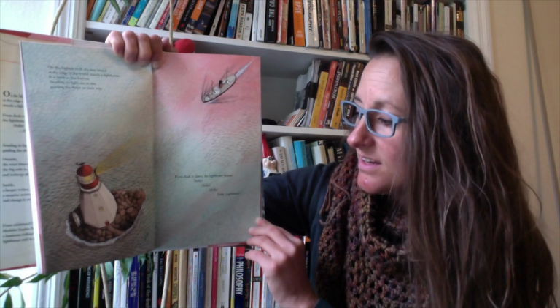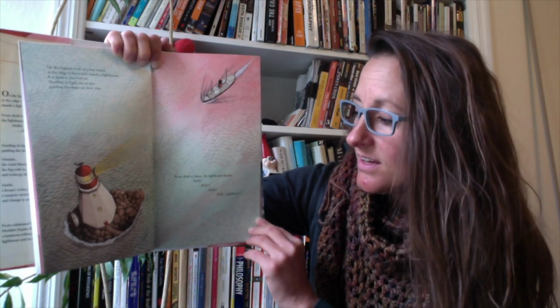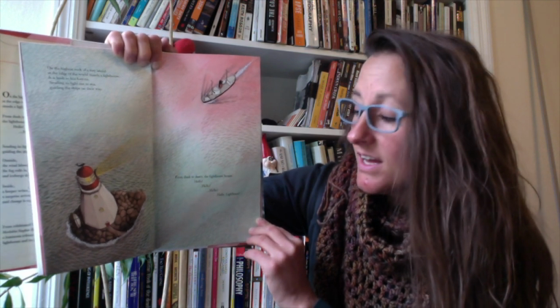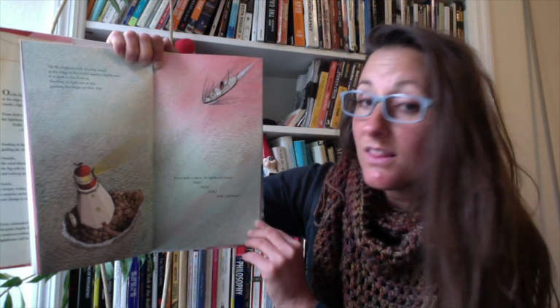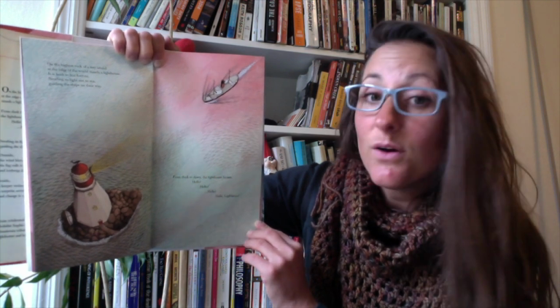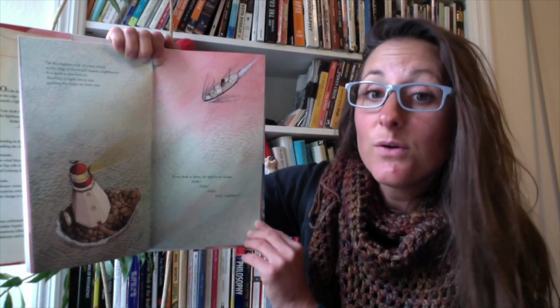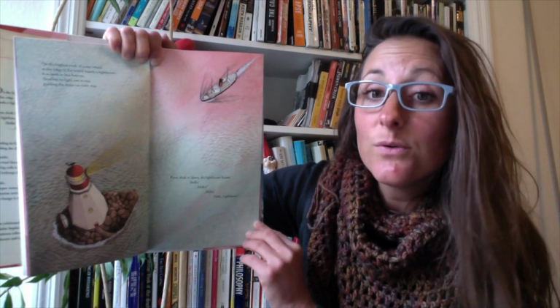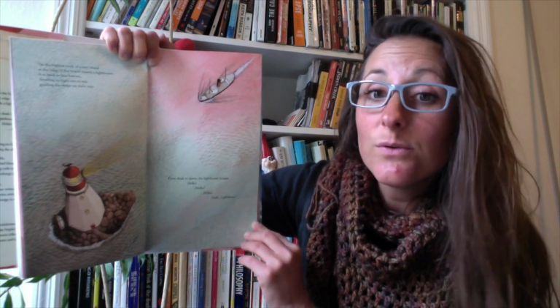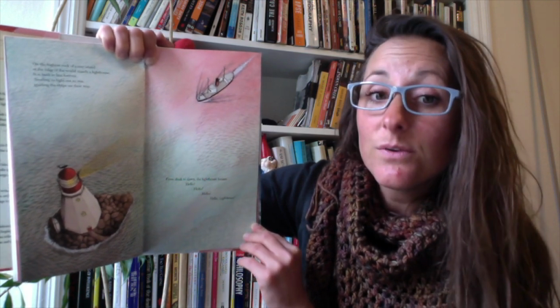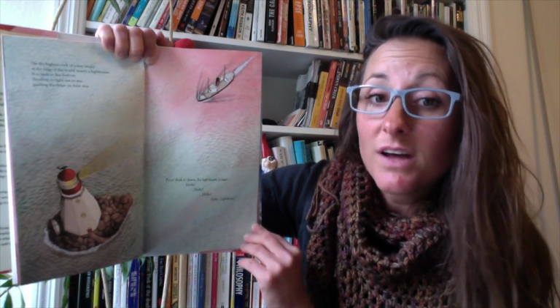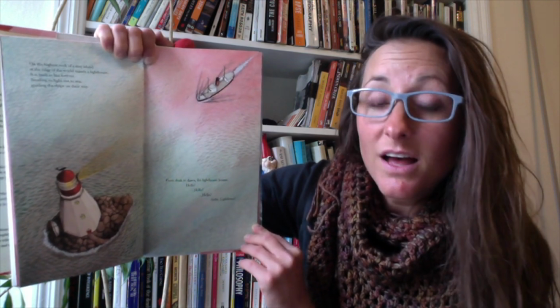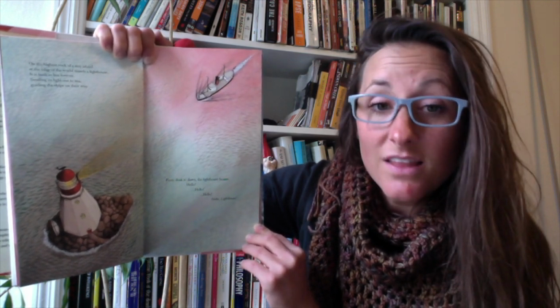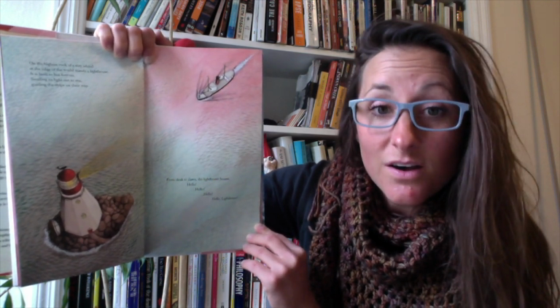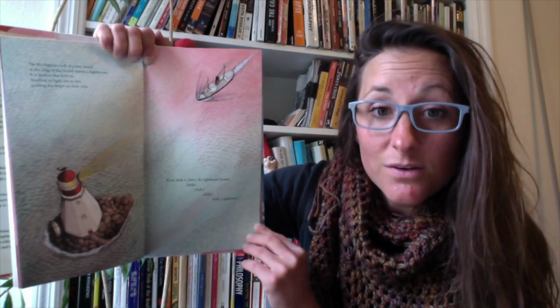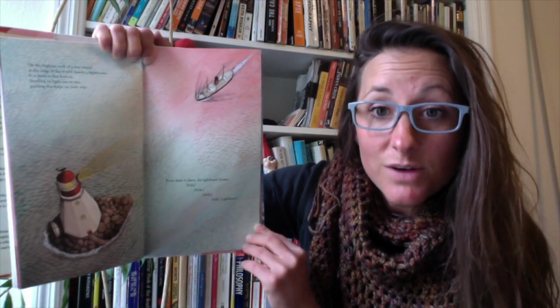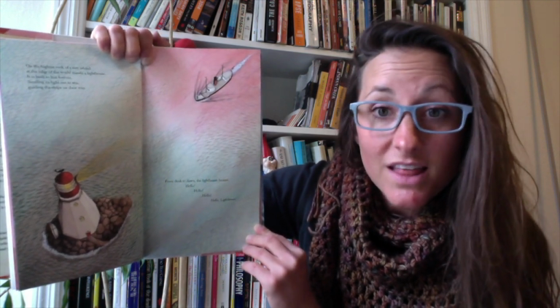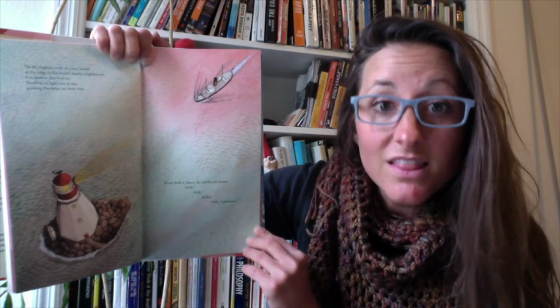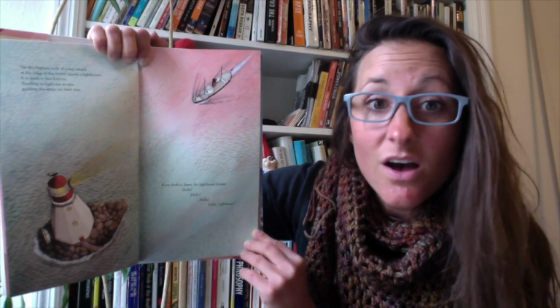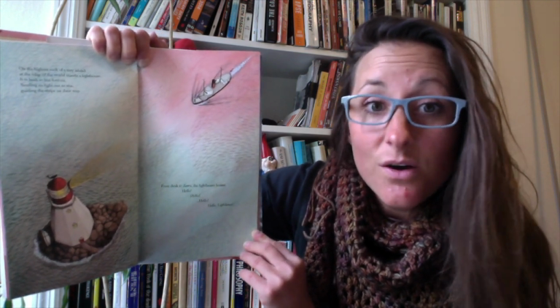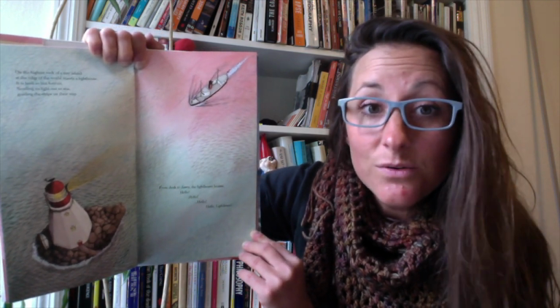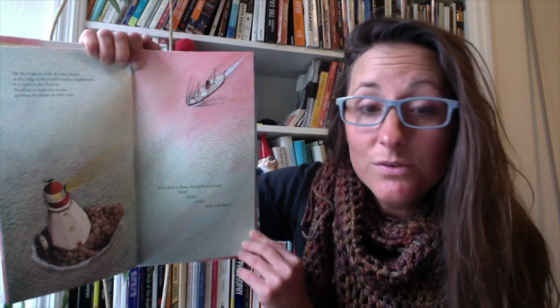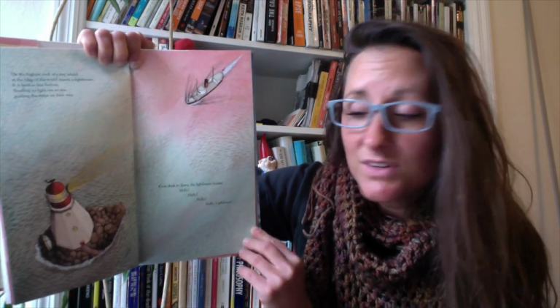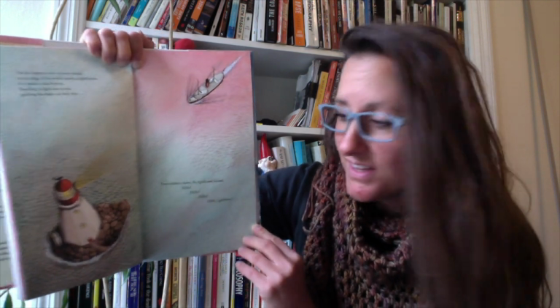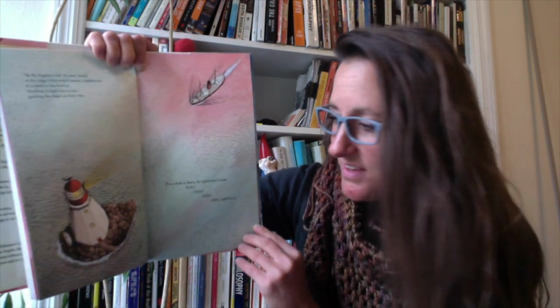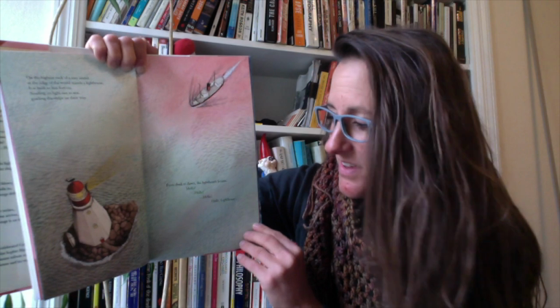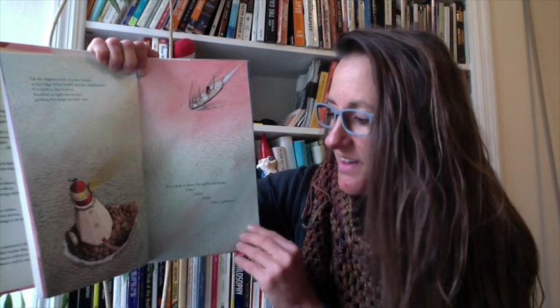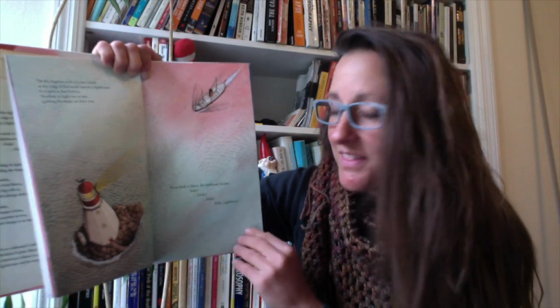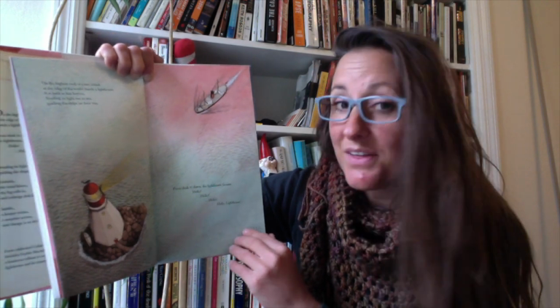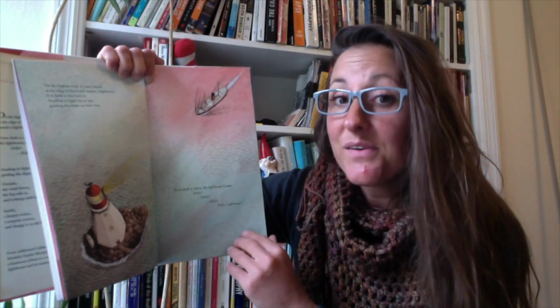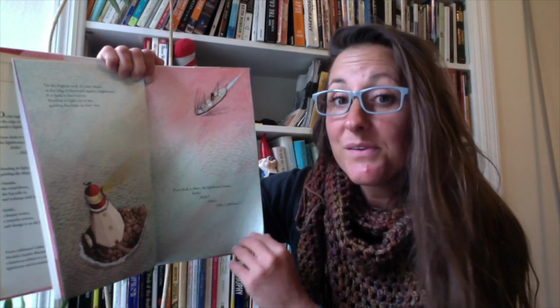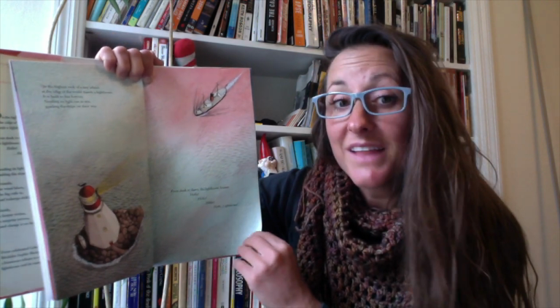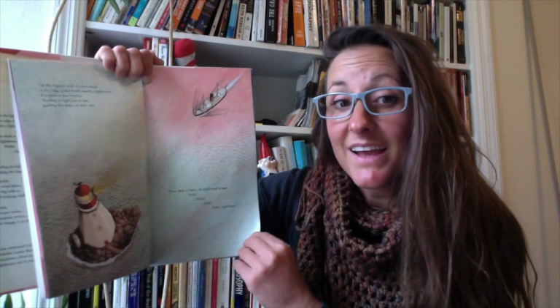Hello? Hello? Hello? Hello? Hello, lighthouse.